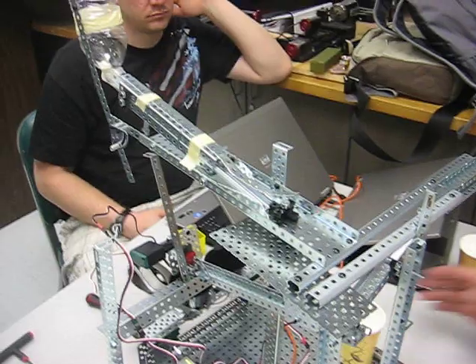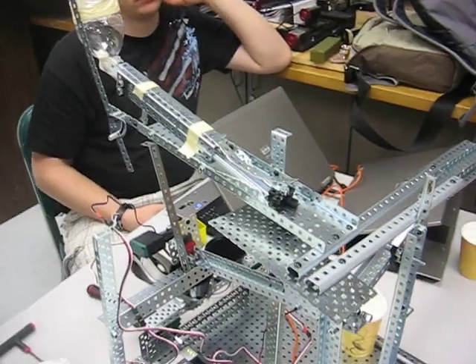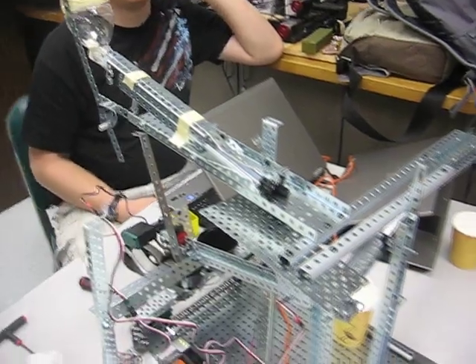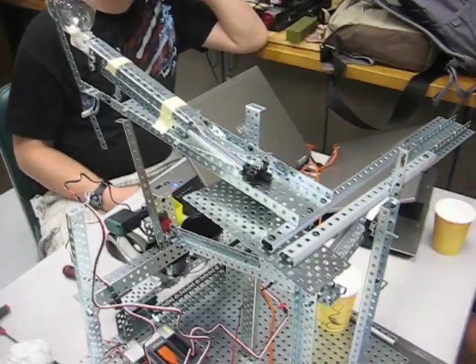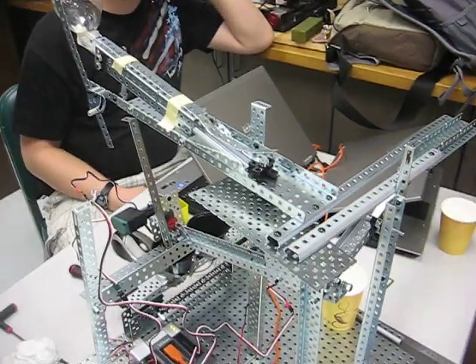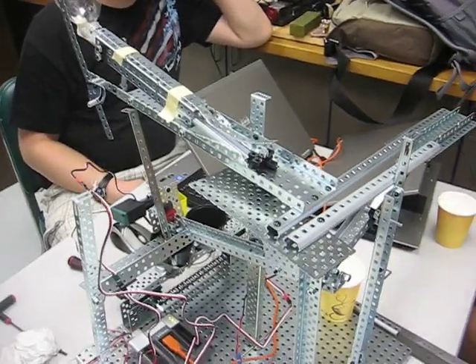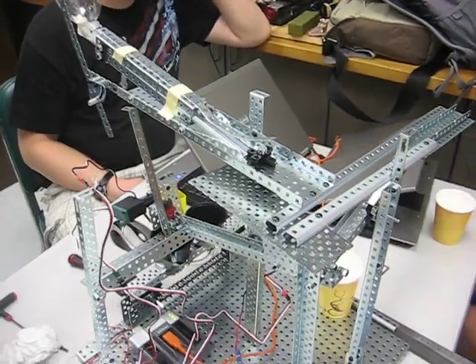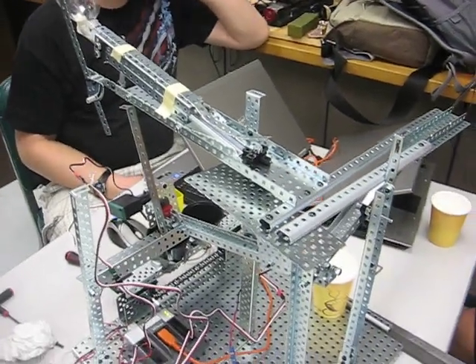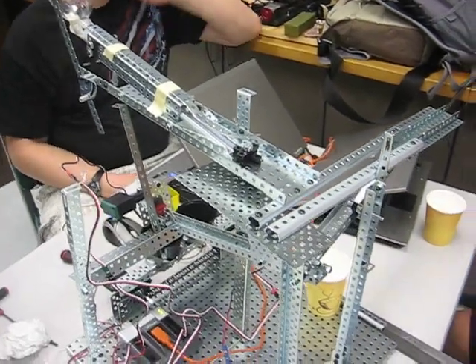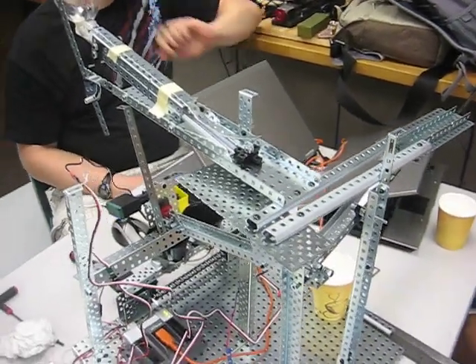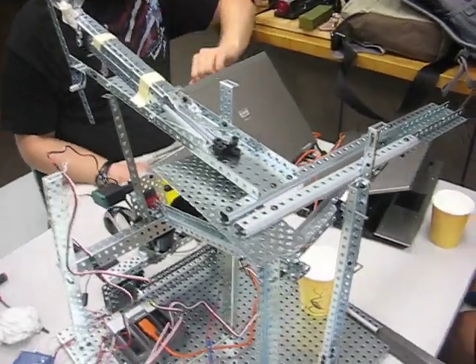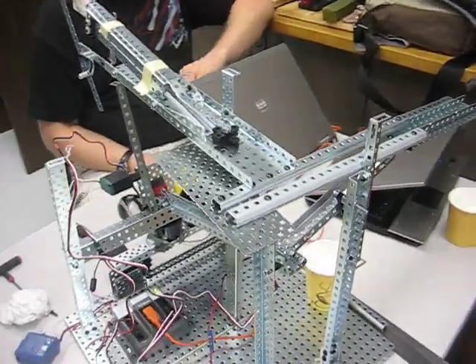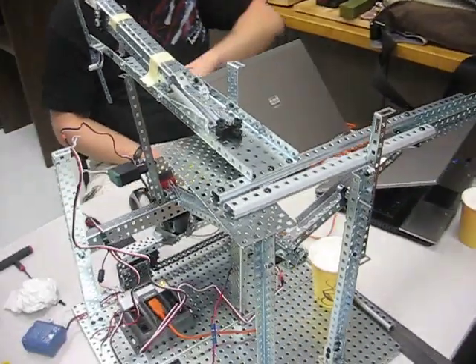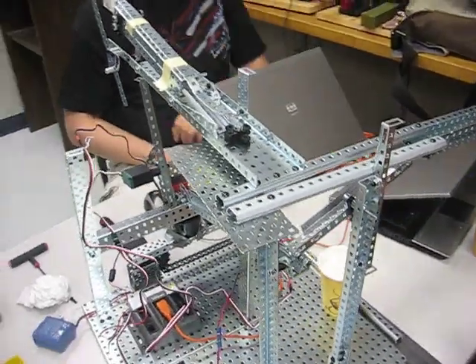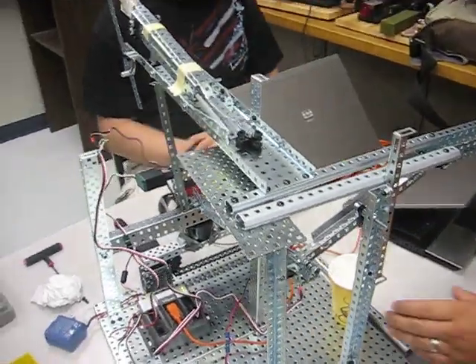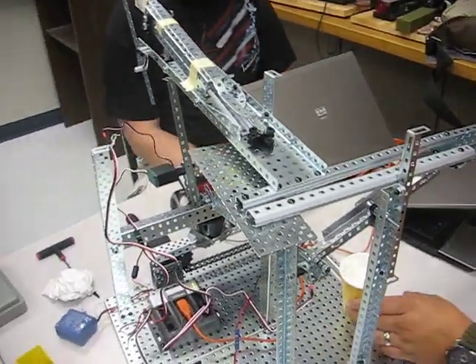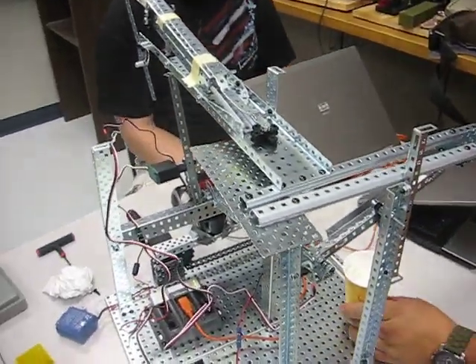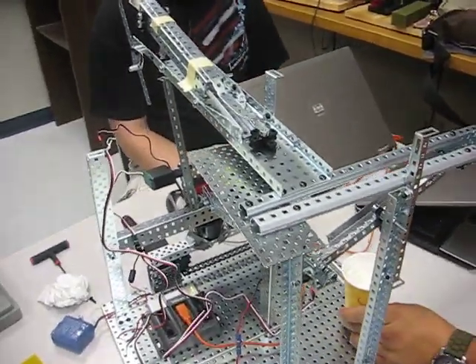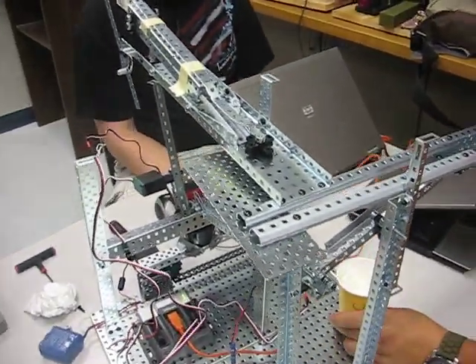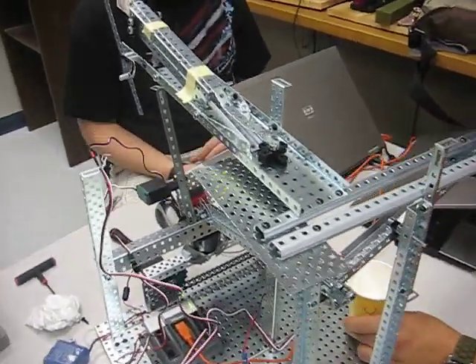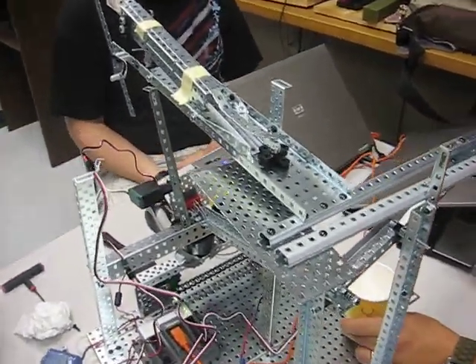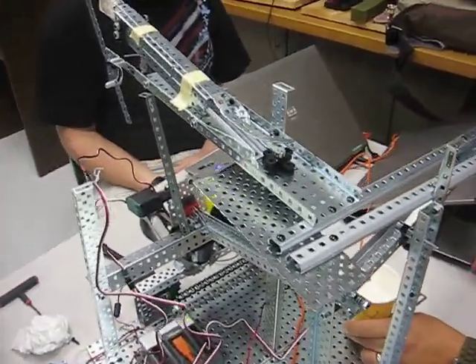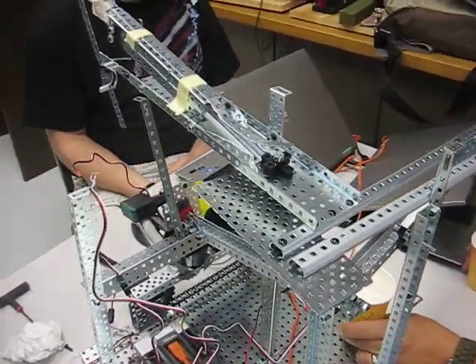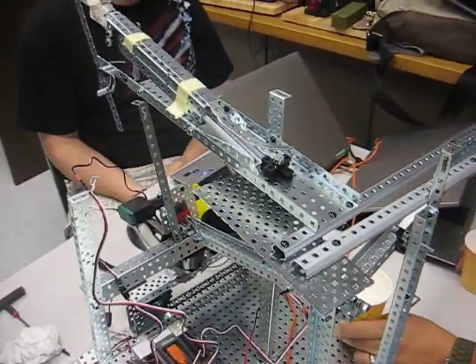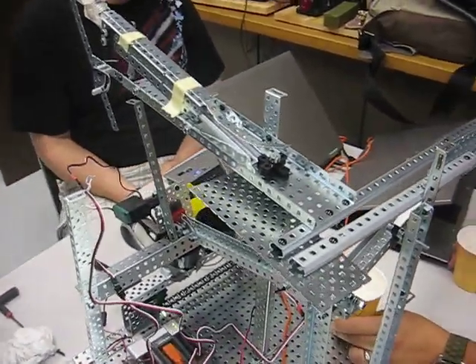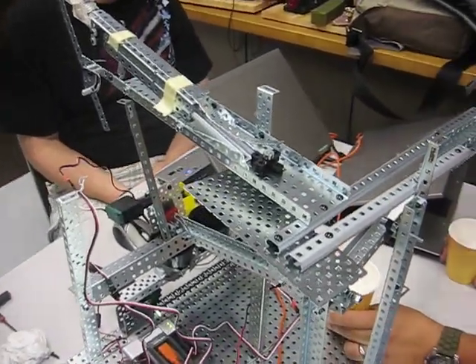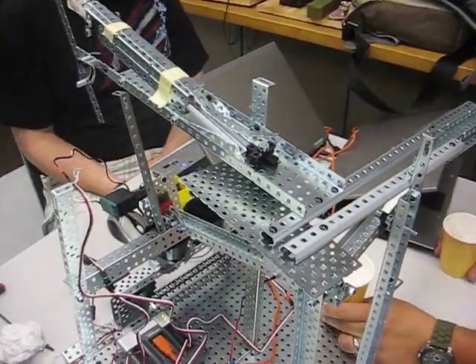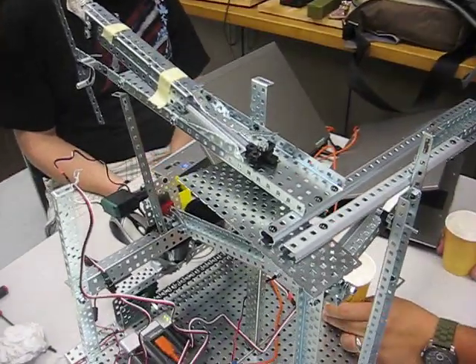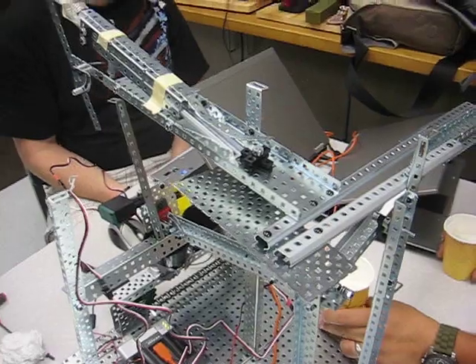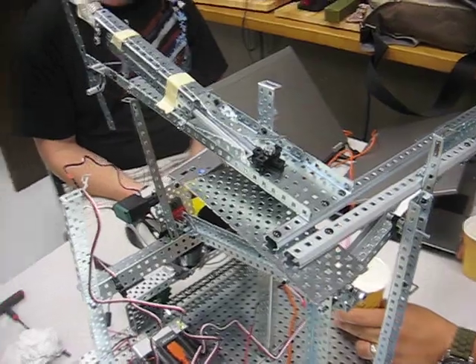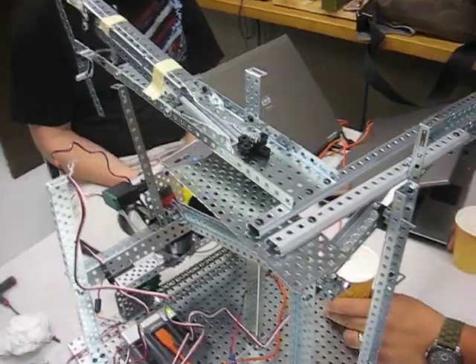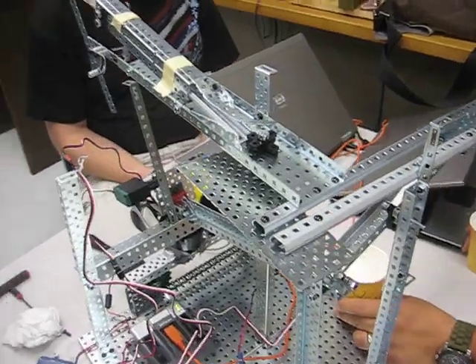This is material sorter number three, Cal Poly Pomona, CTI, summer 2011.